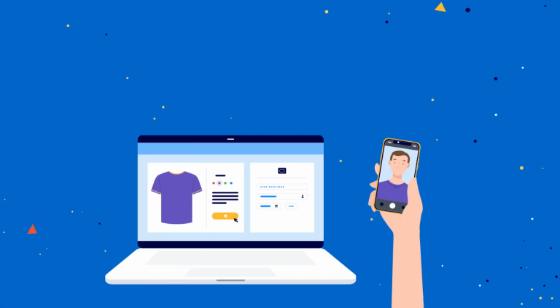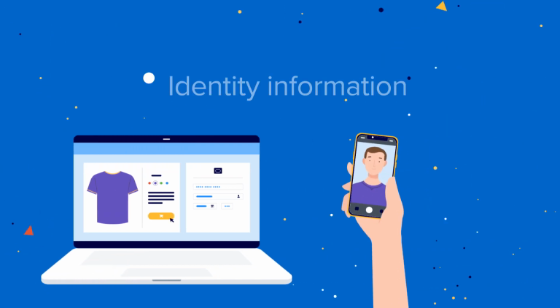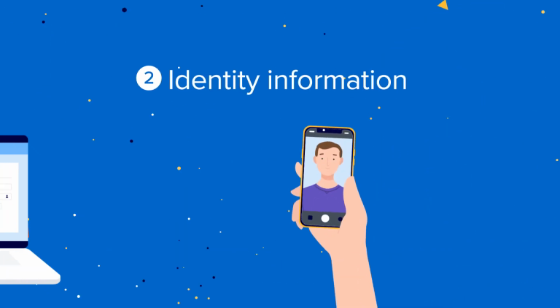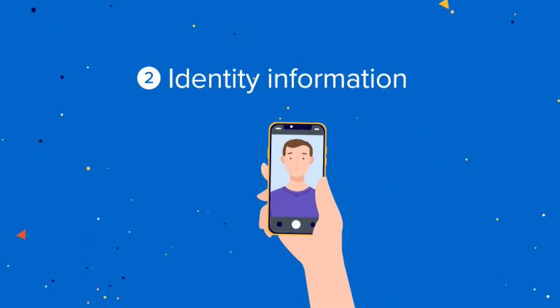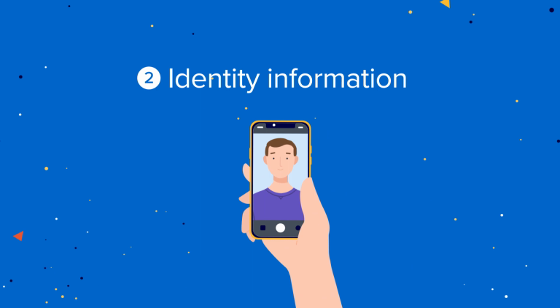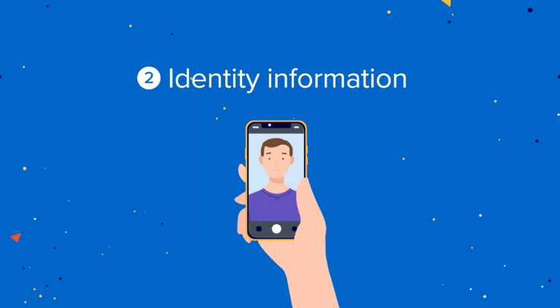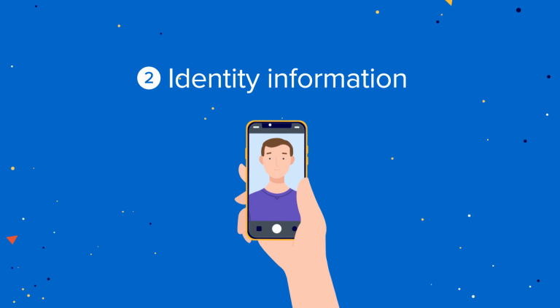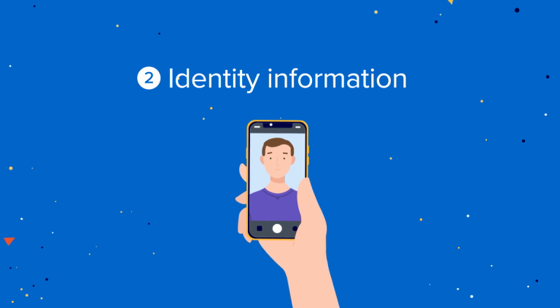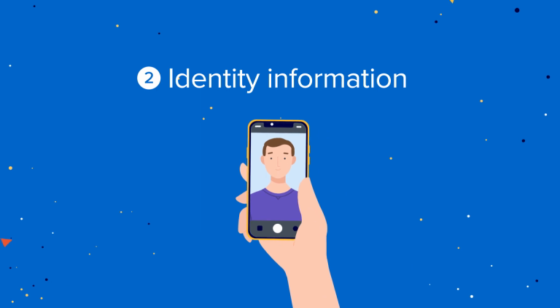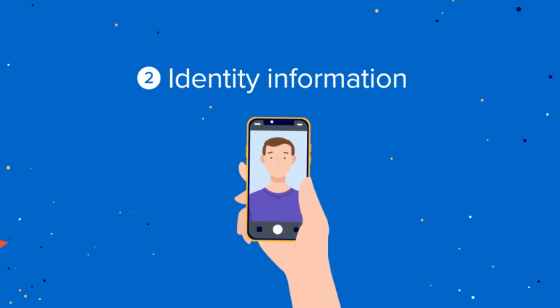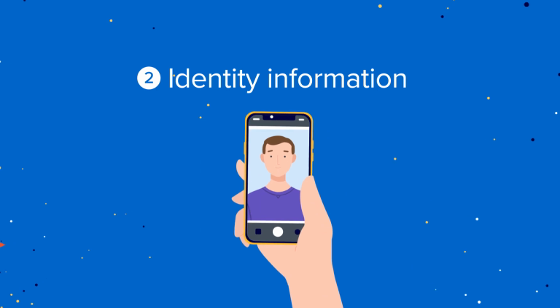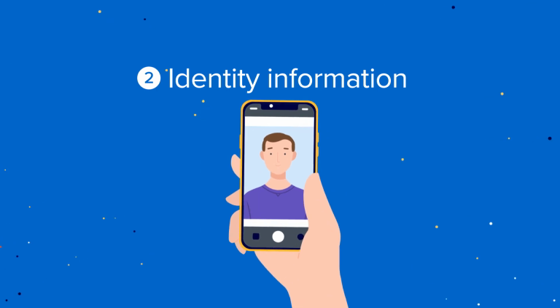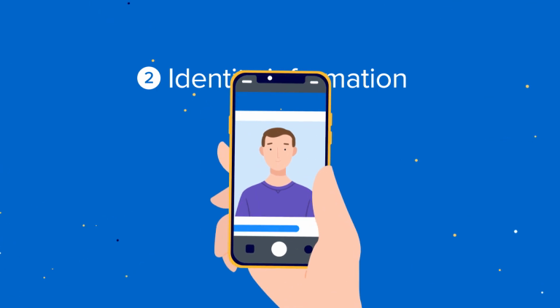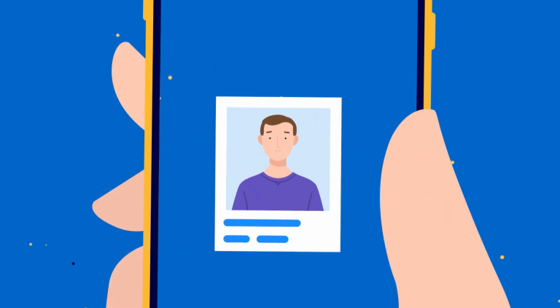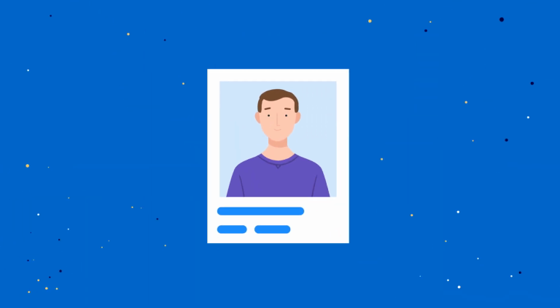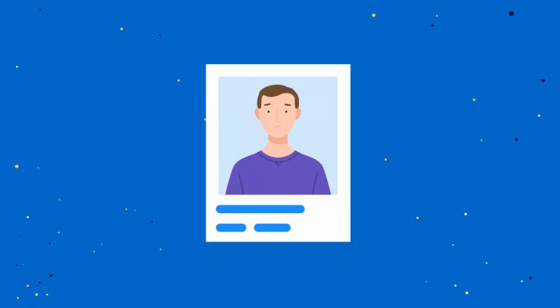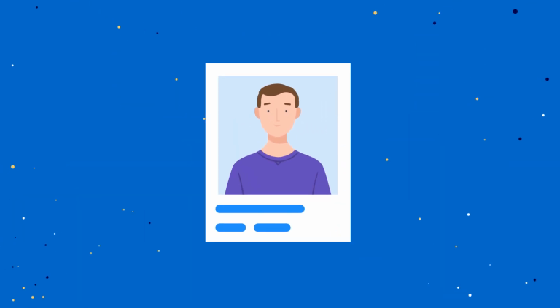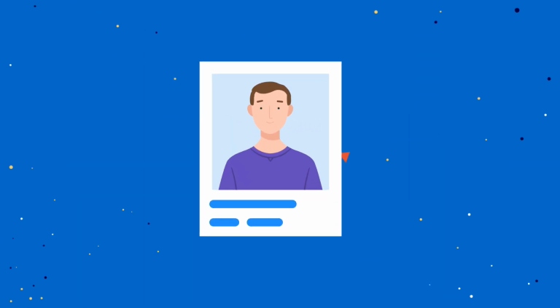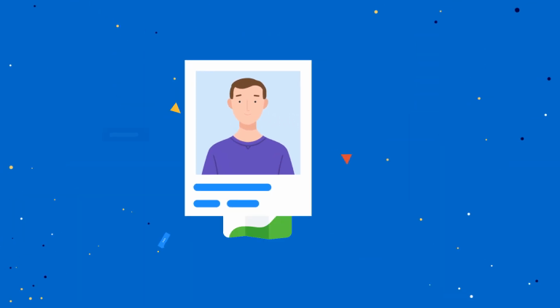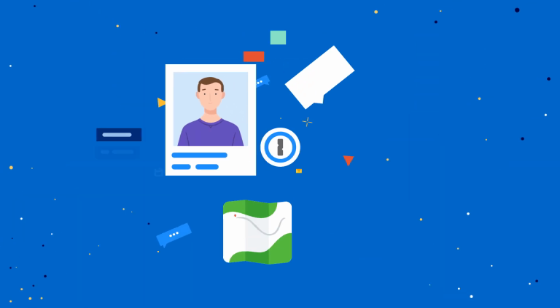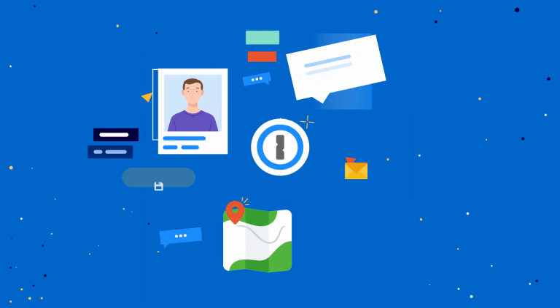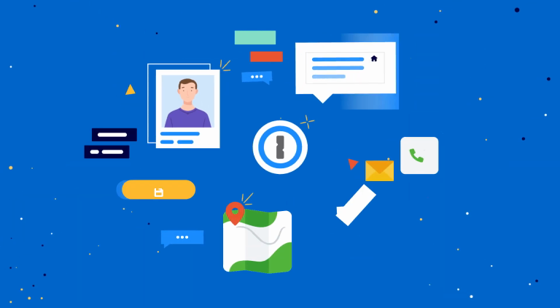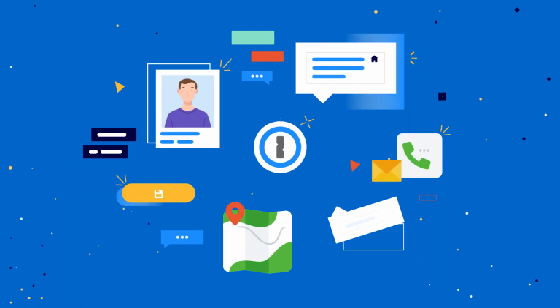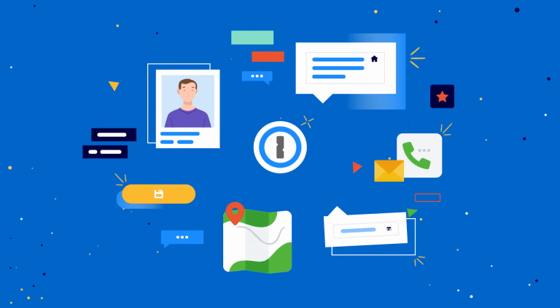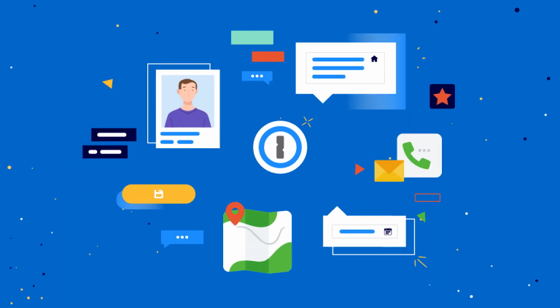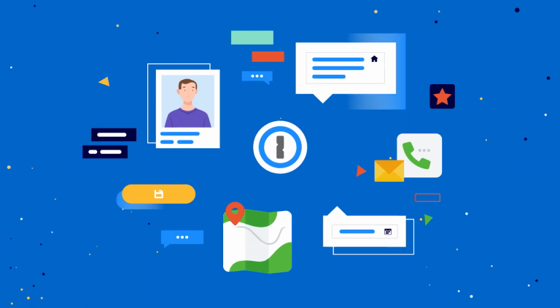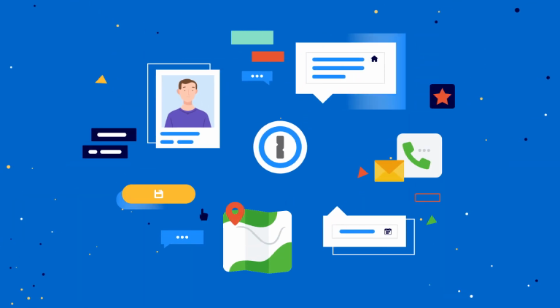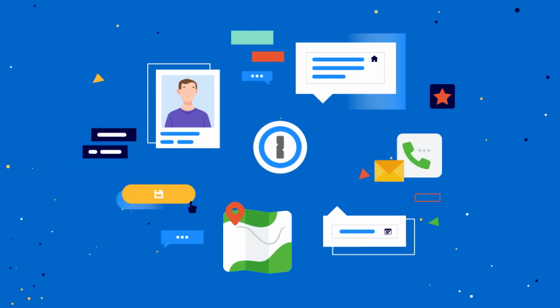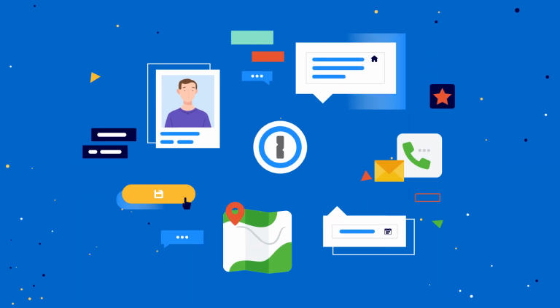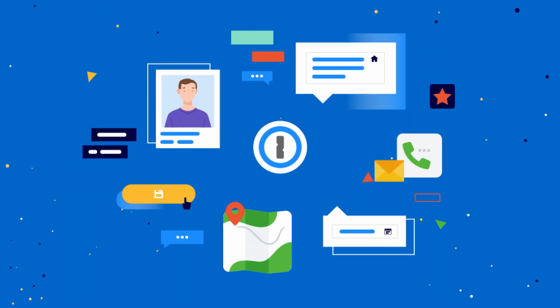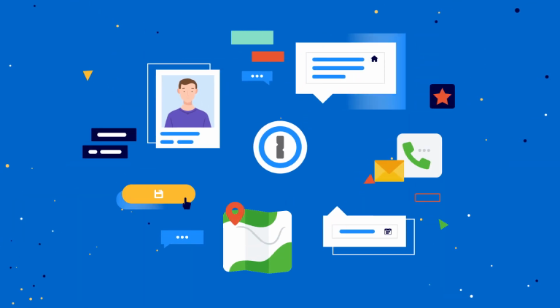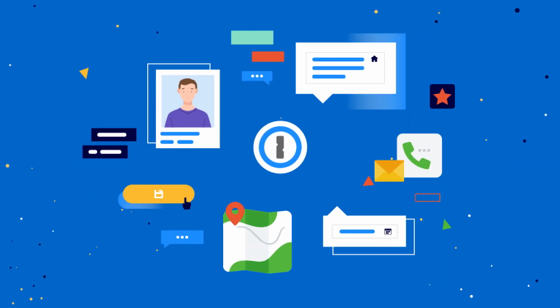Identity information. You can even fill your address, email, and phone number with a single click.